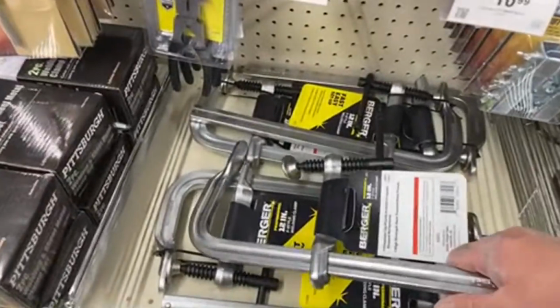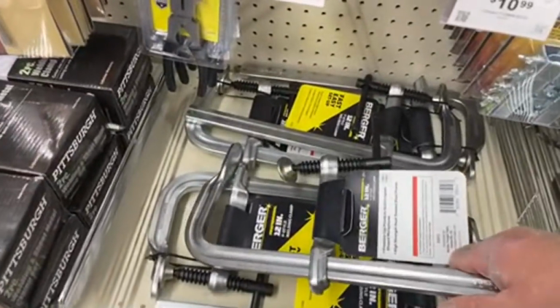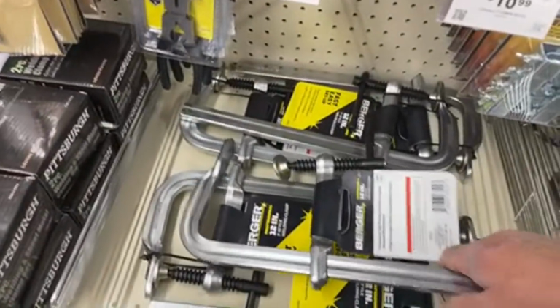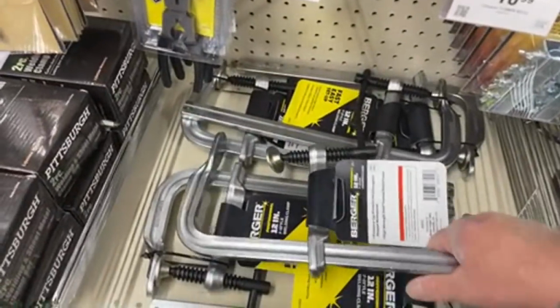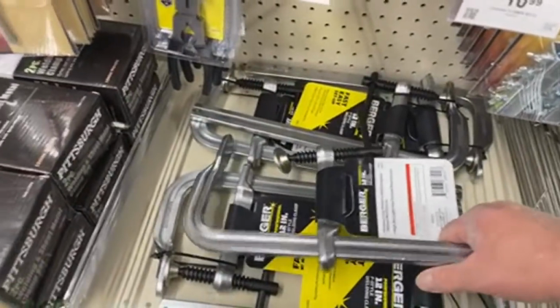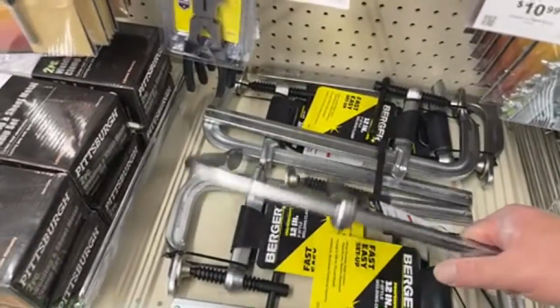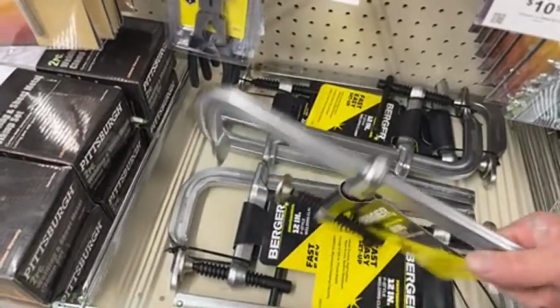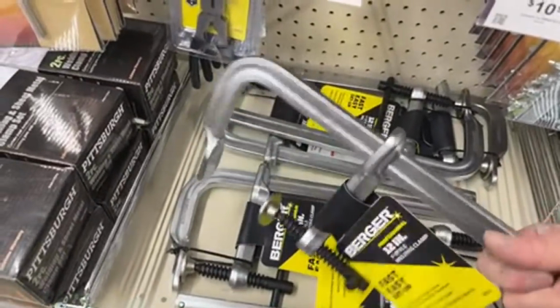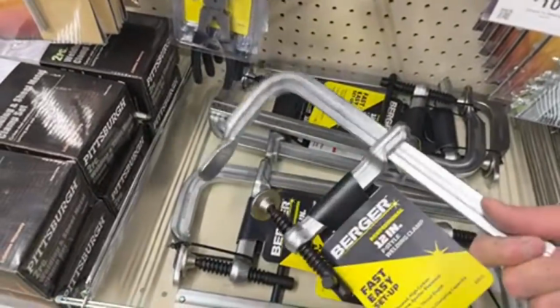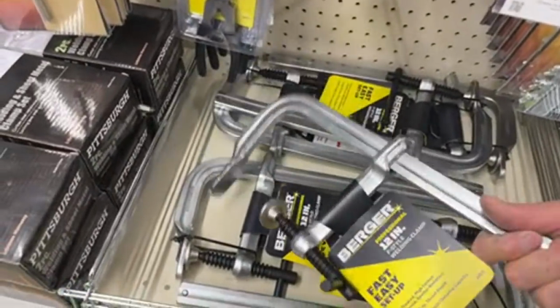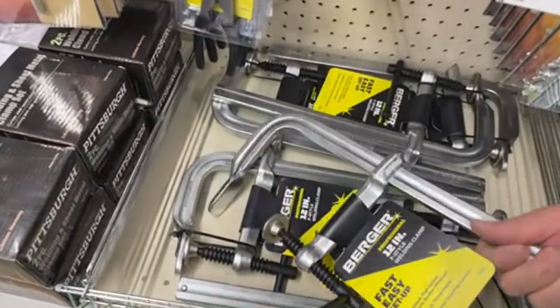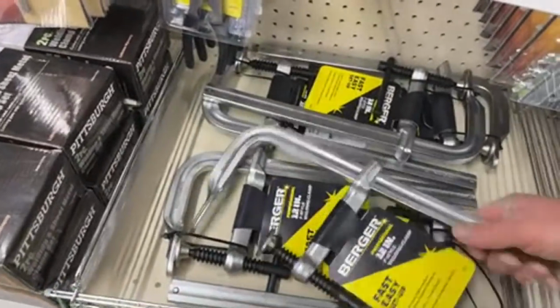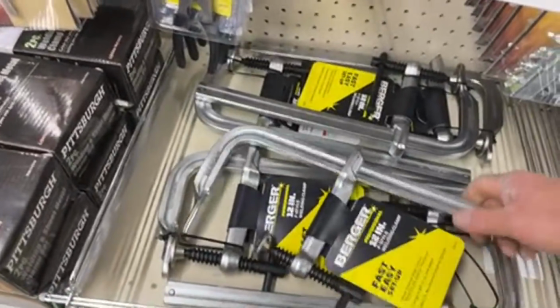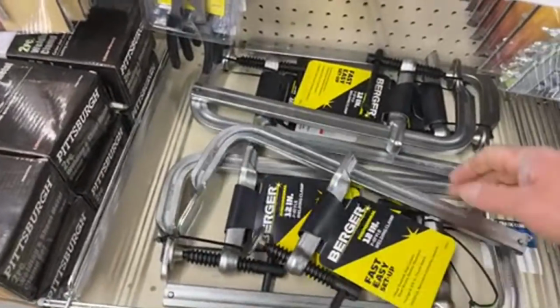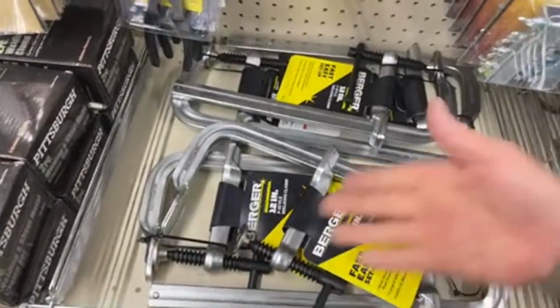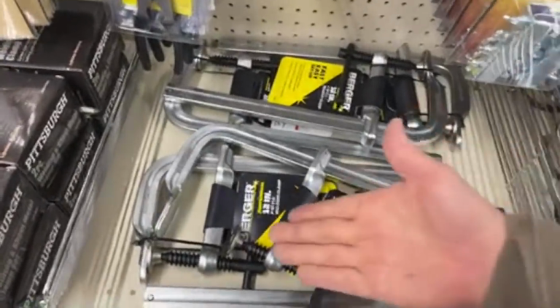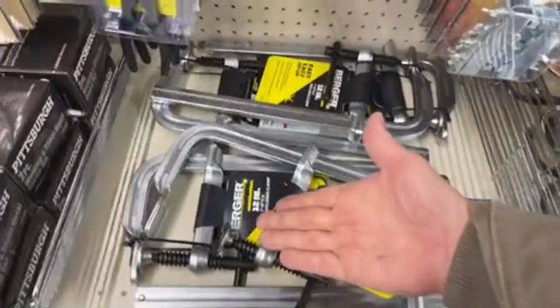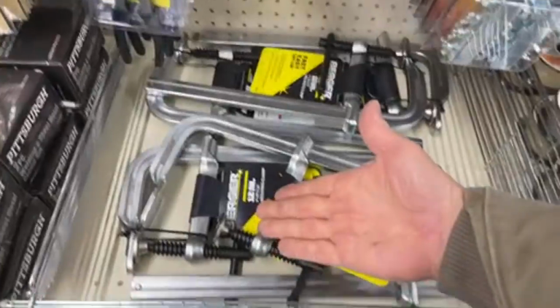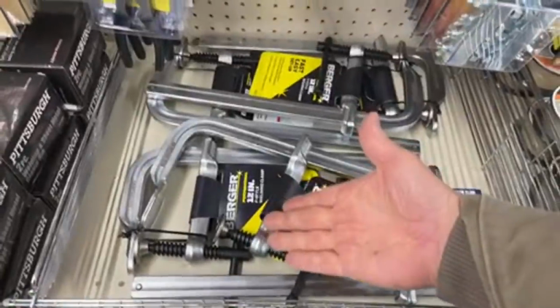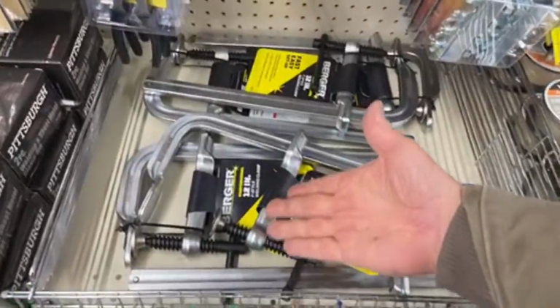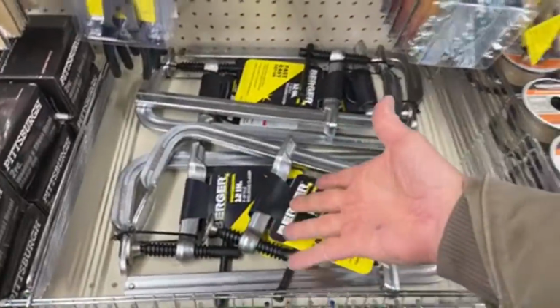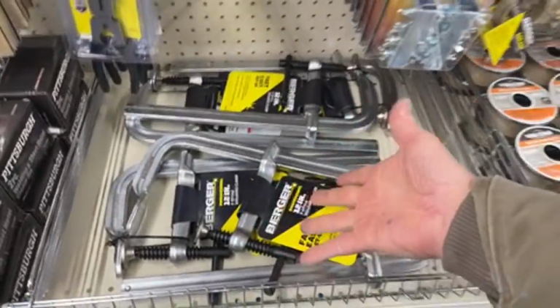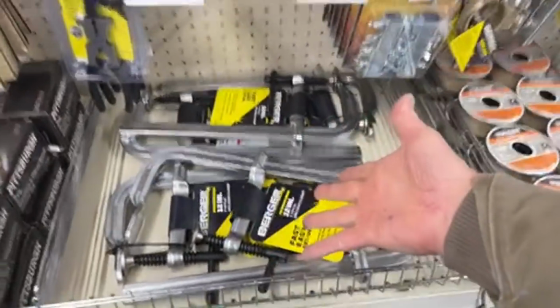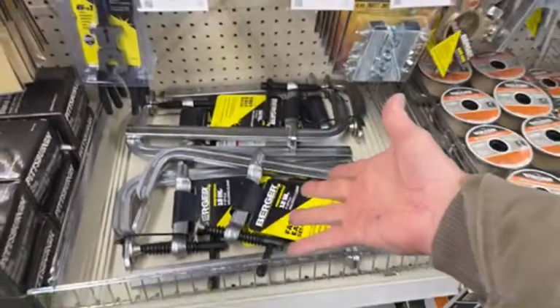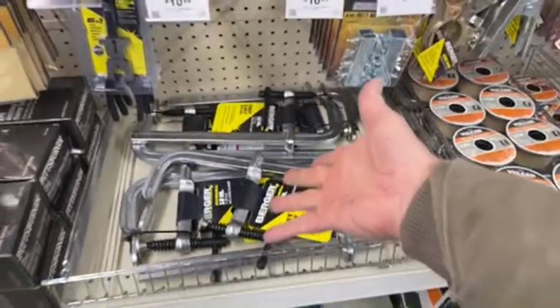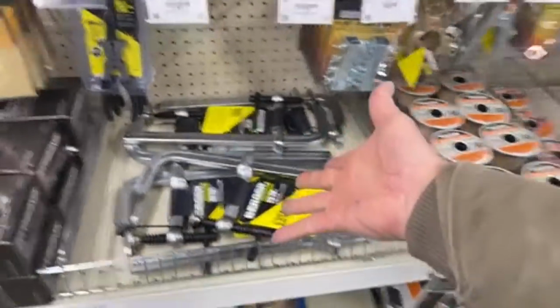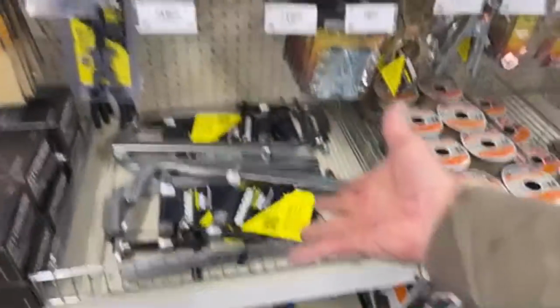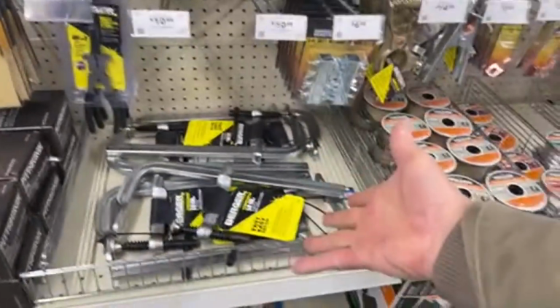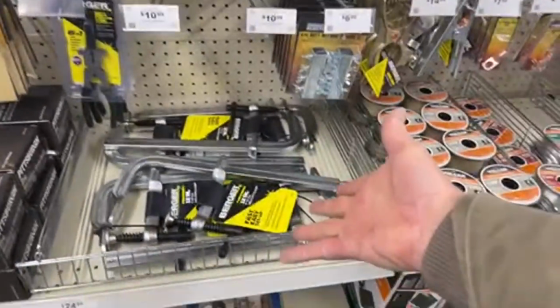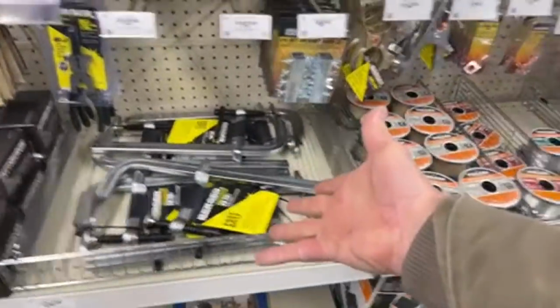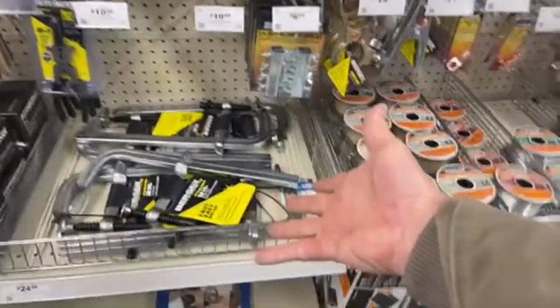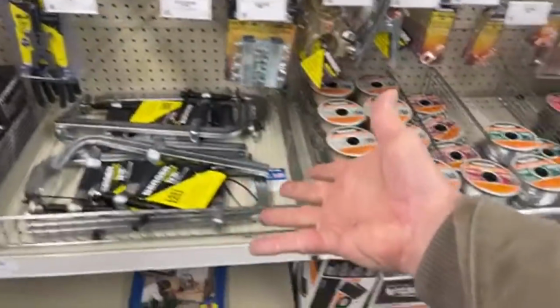C-clamps — how many c-clamps does my friend Pete own? We don't need one today, thank you very much.